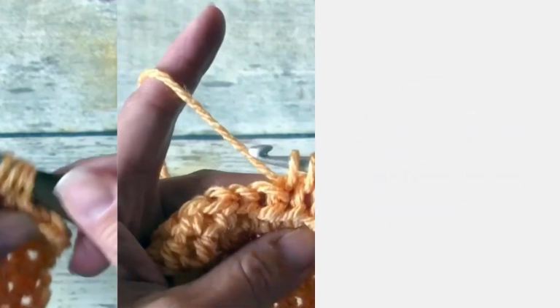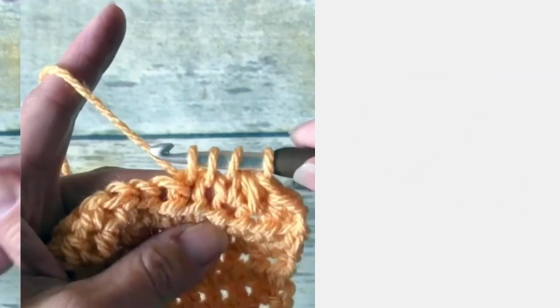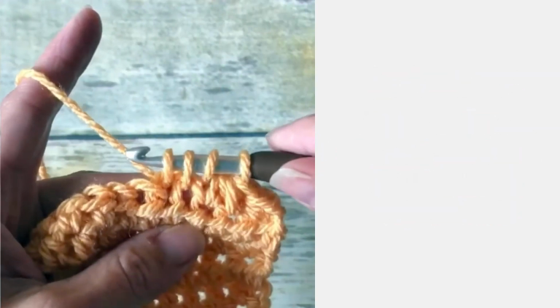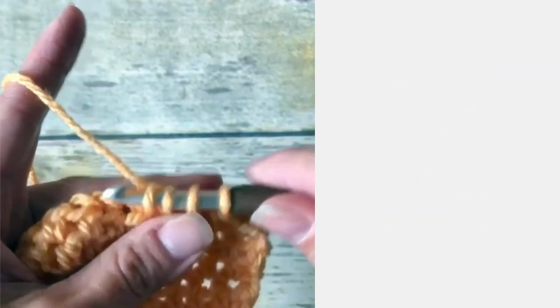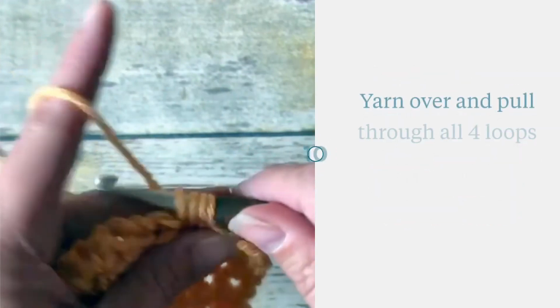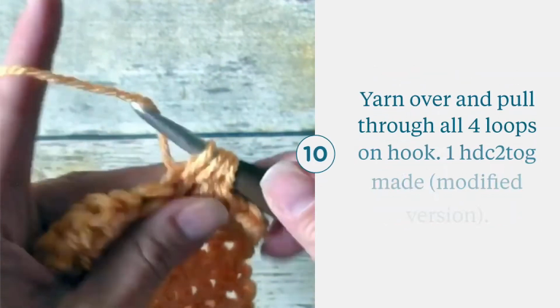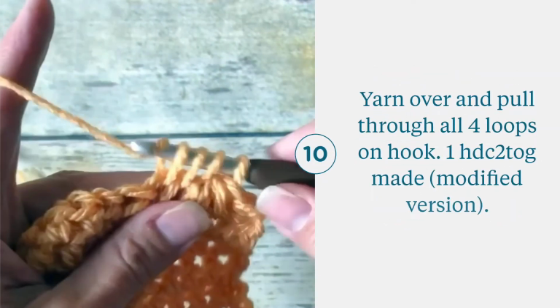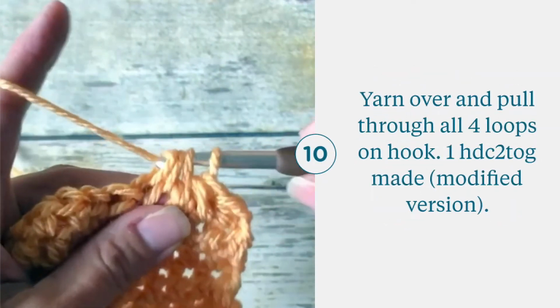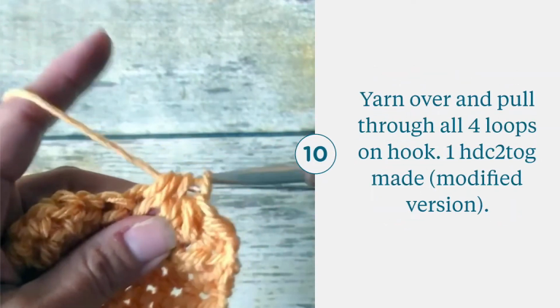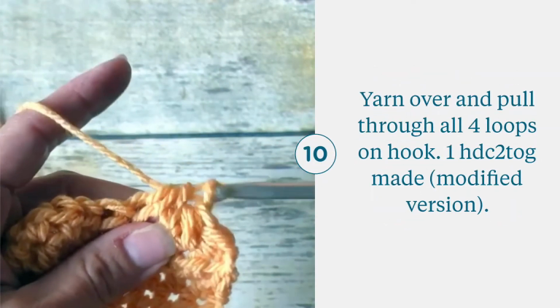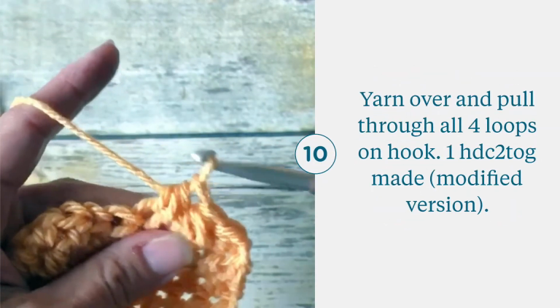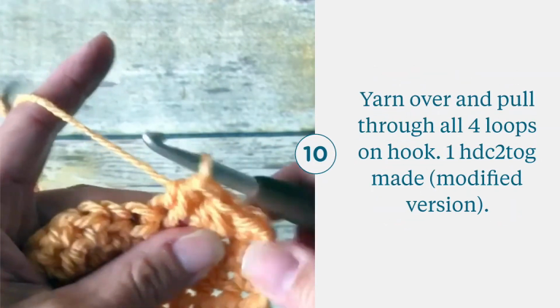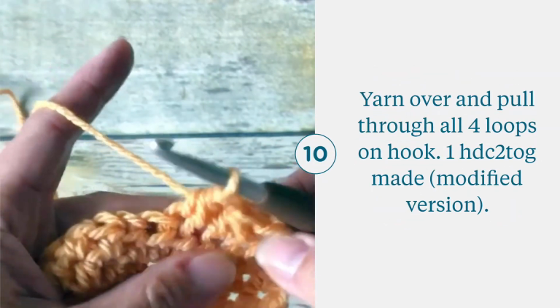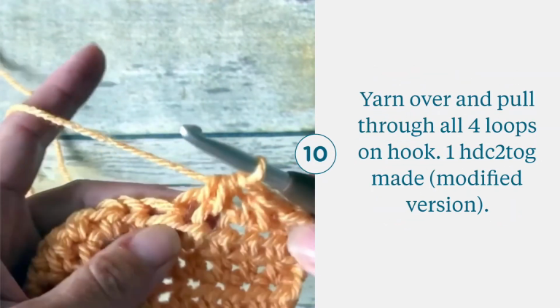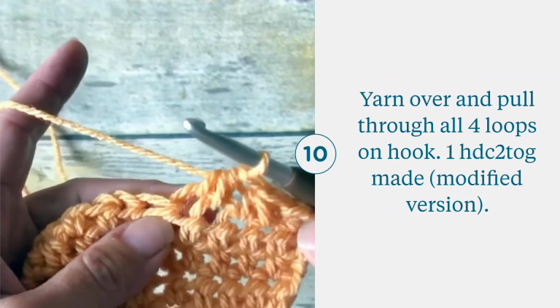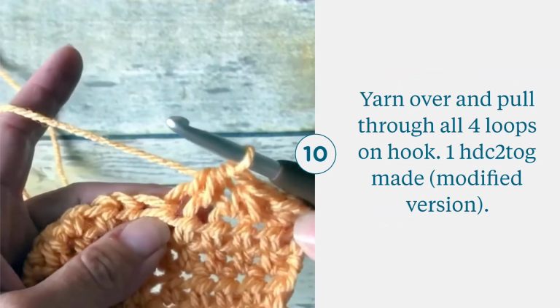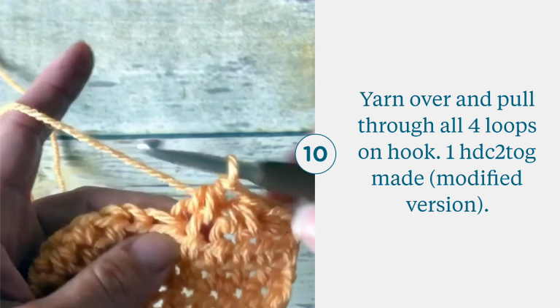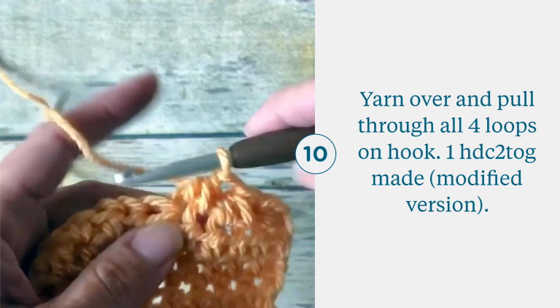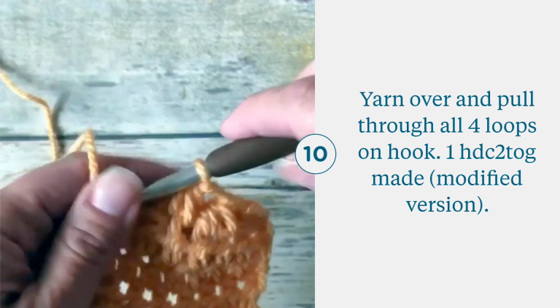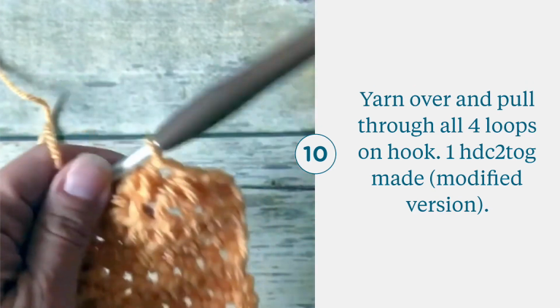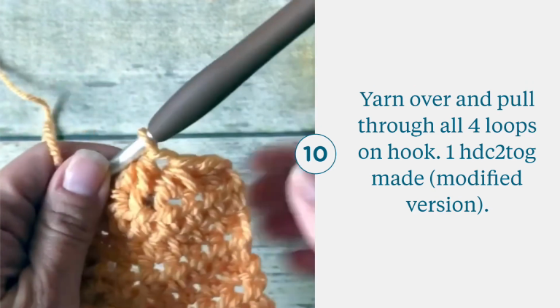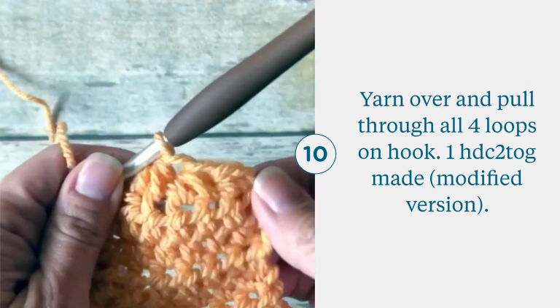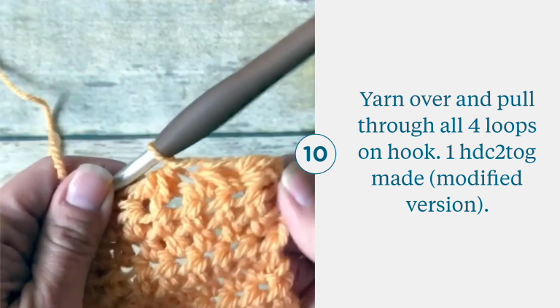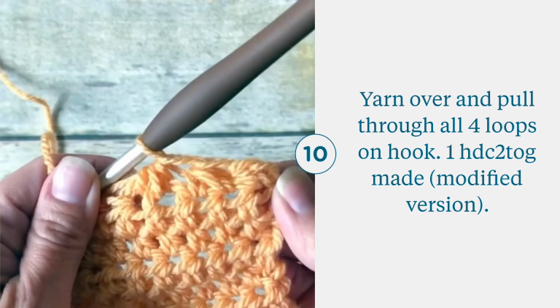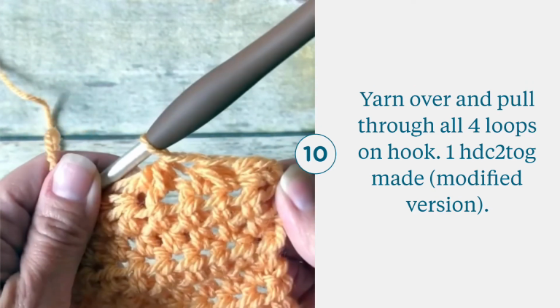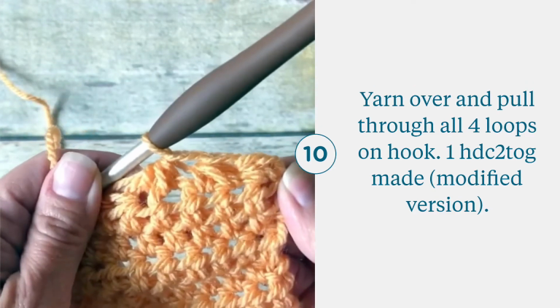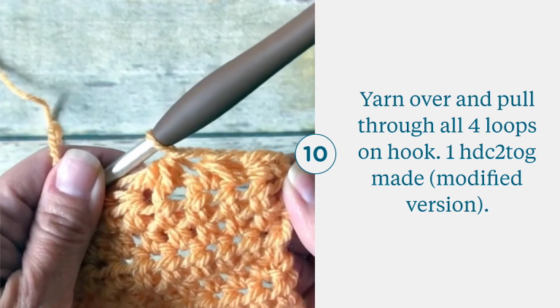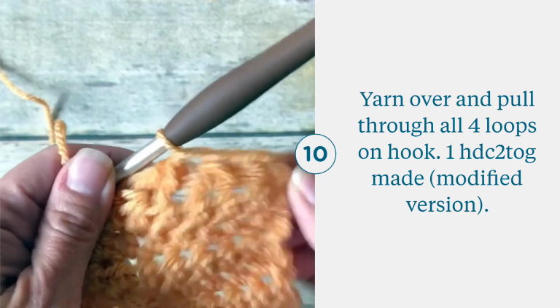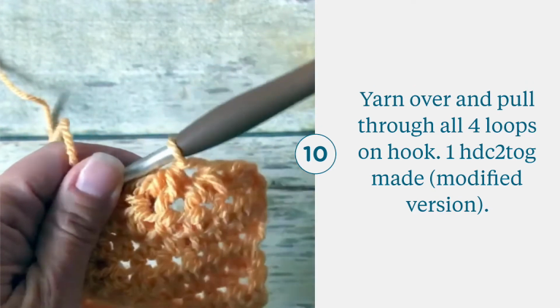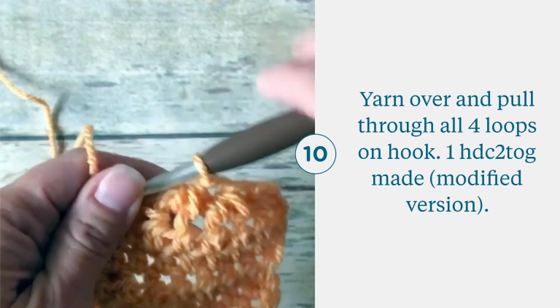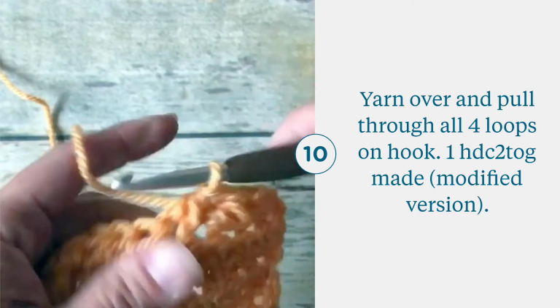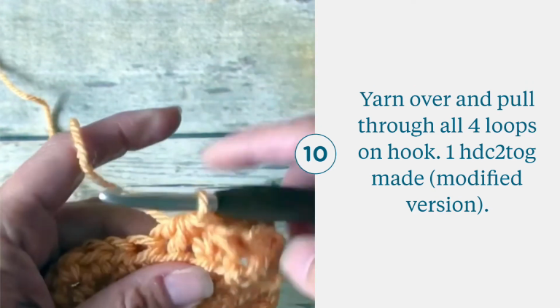Yarn over and pull through all four loops. I really like this version since it's so much less bulky.